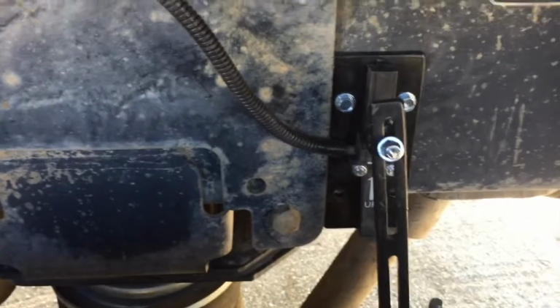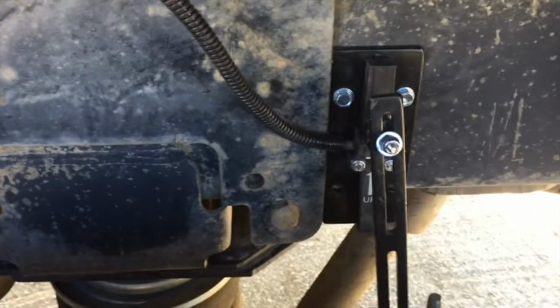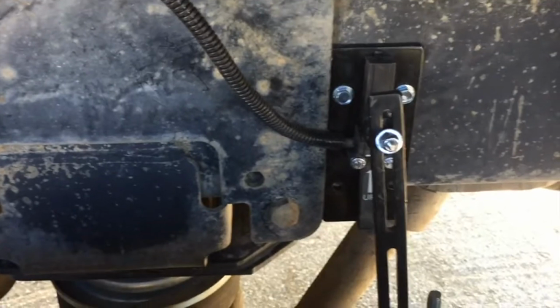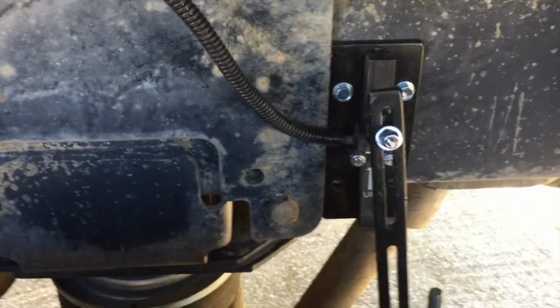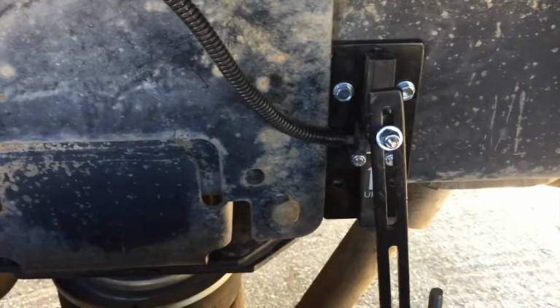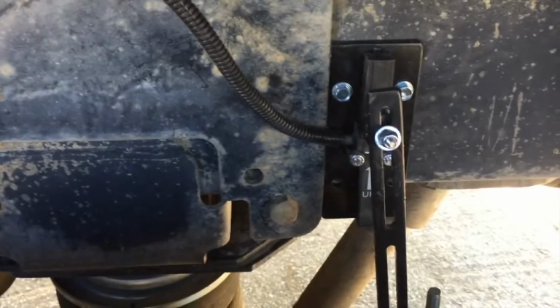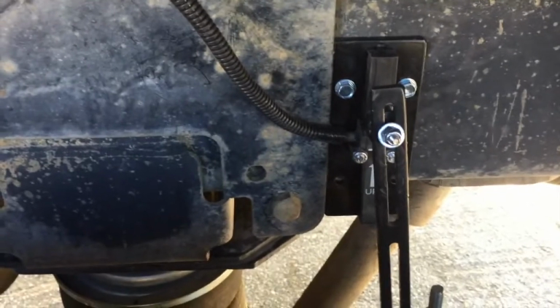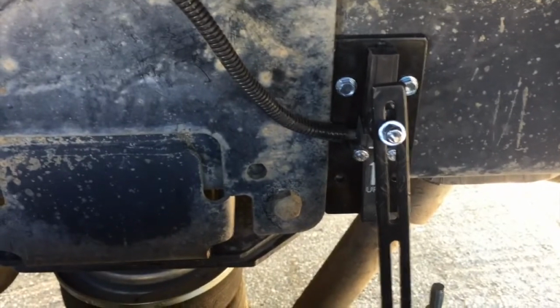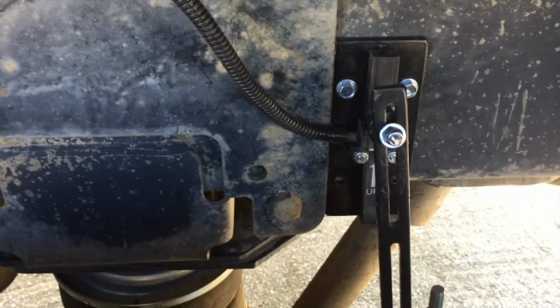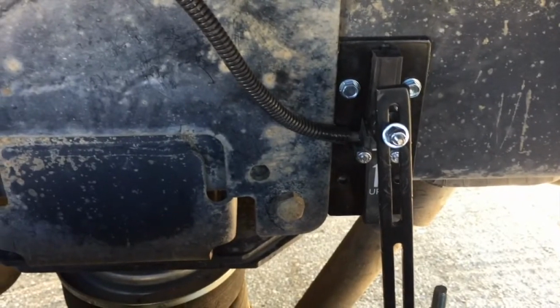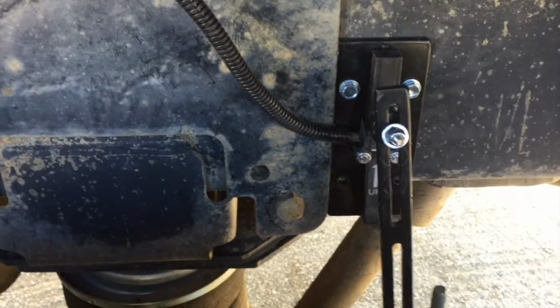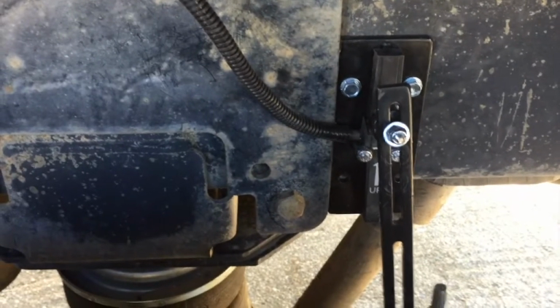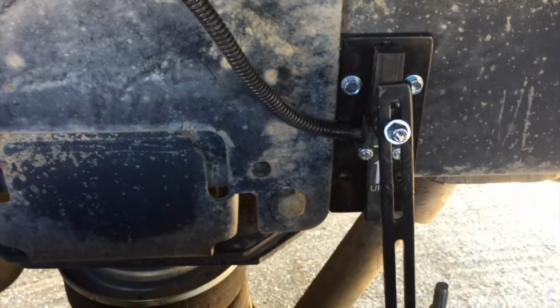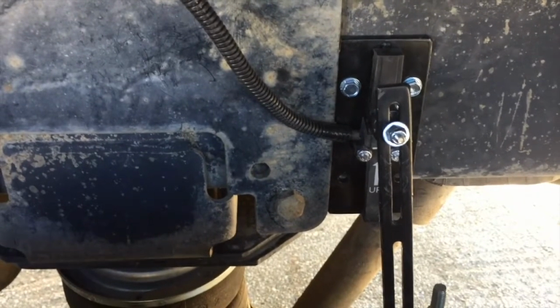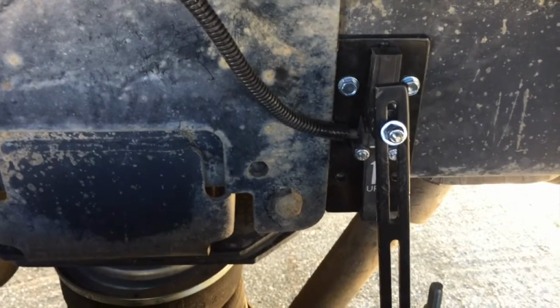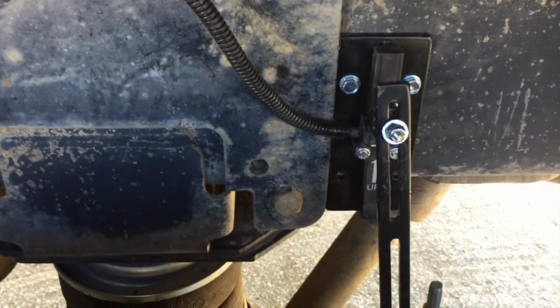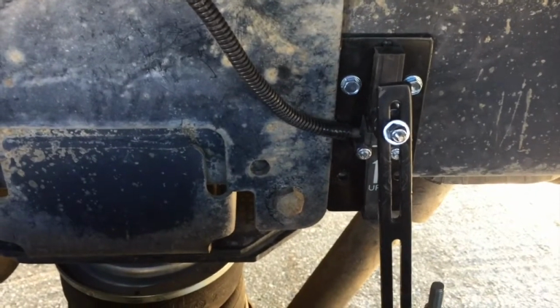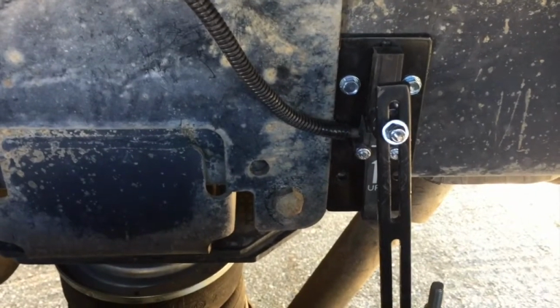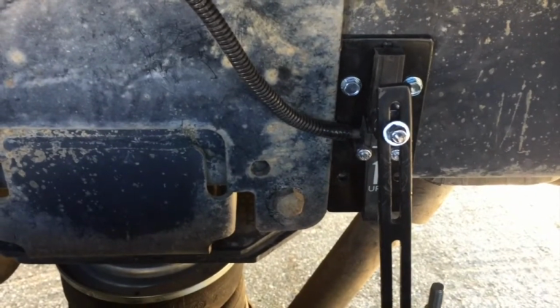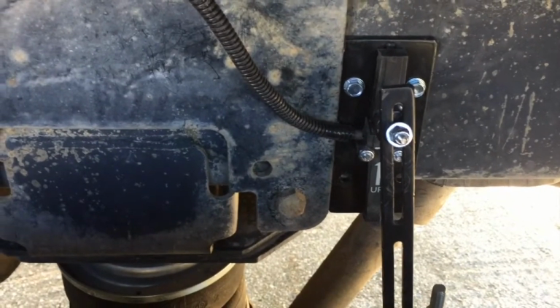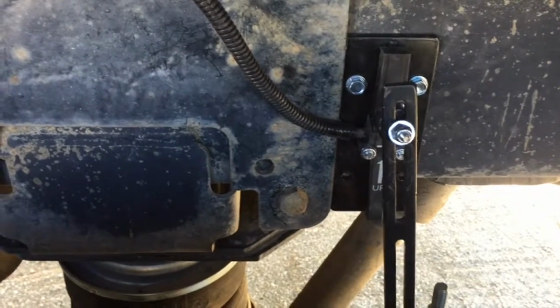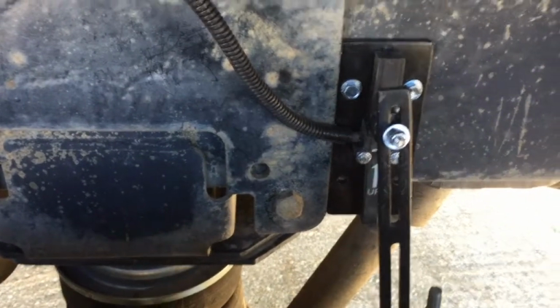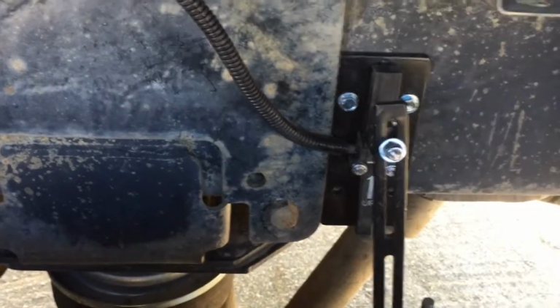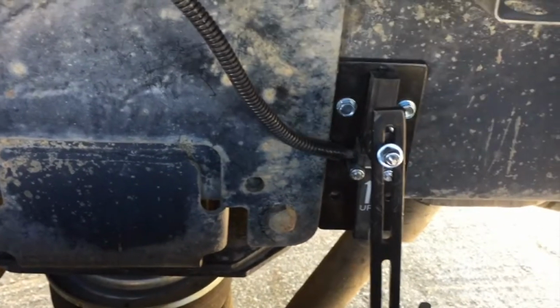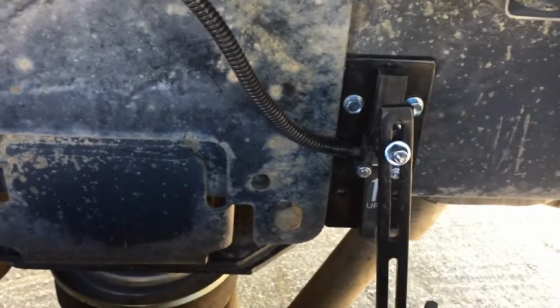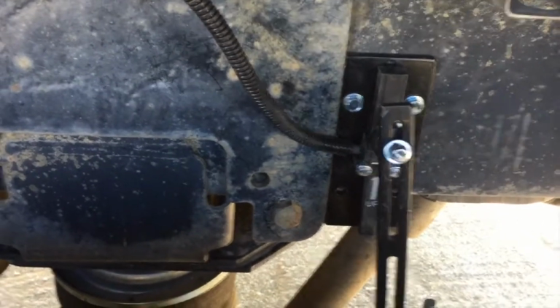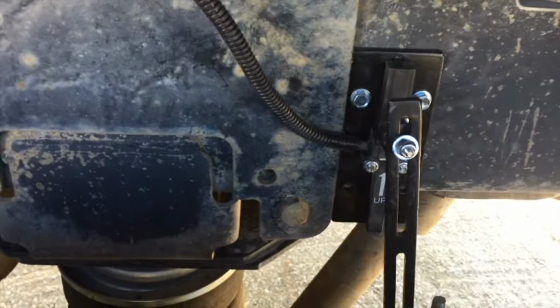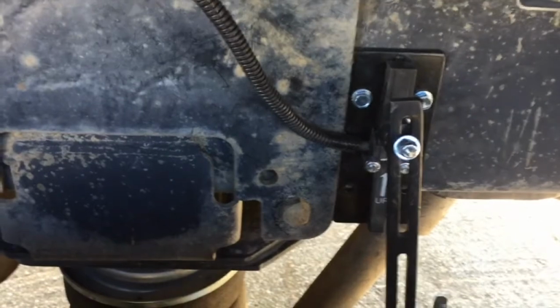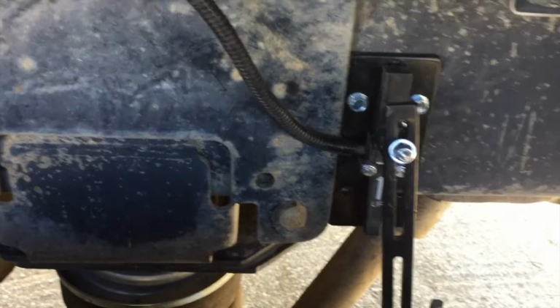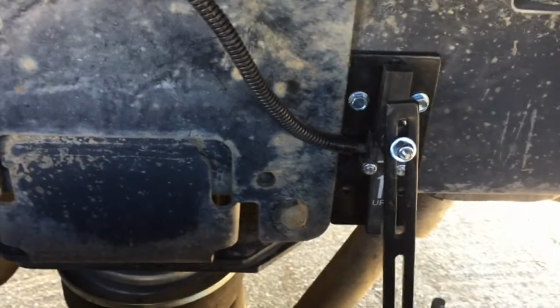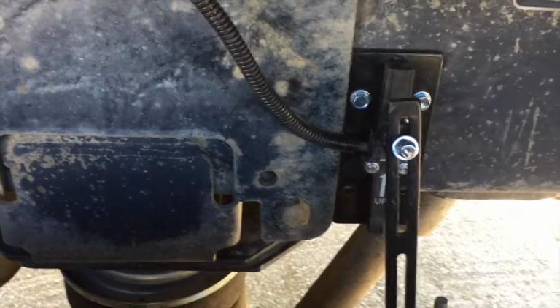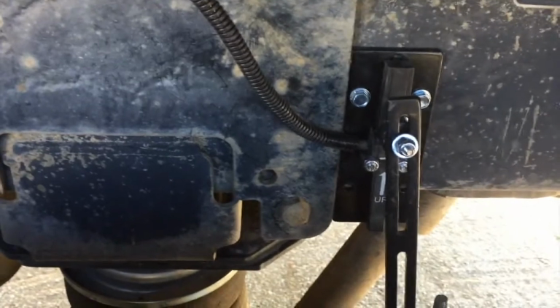As weight is applied to the trailer, this magnet will move up. What's nifty about the Smart Air is it has about a 30-second delay, so it's not always inflating and deflating every time you go over a bouncy spot.